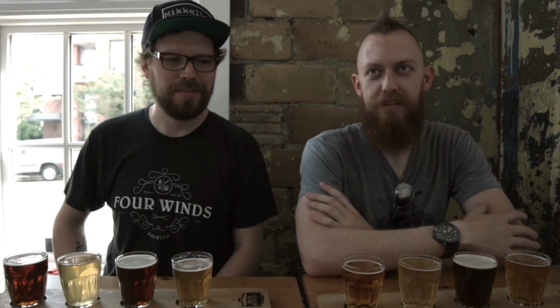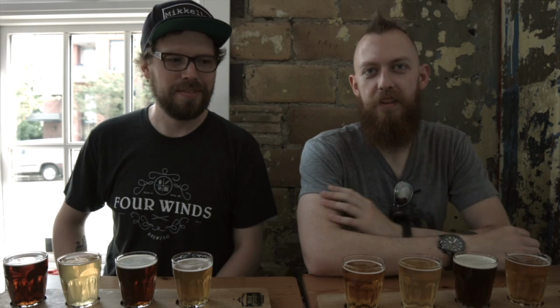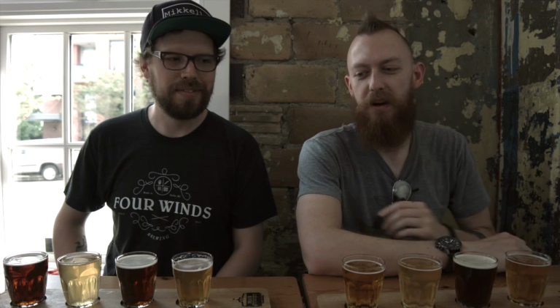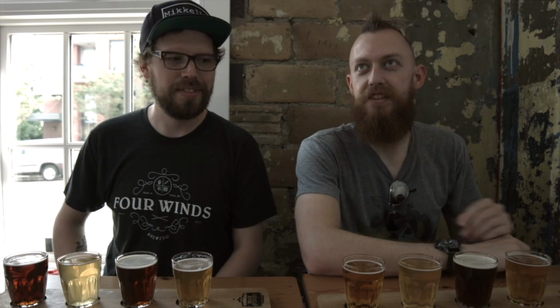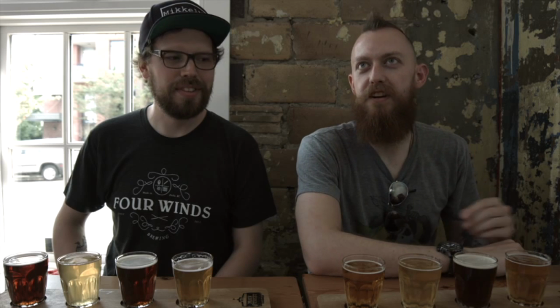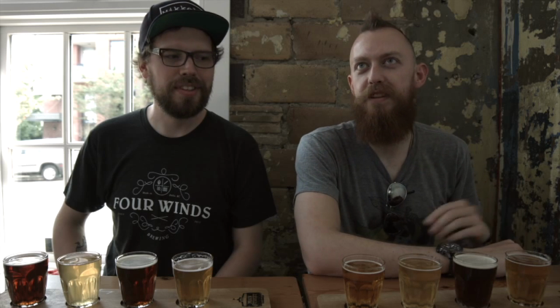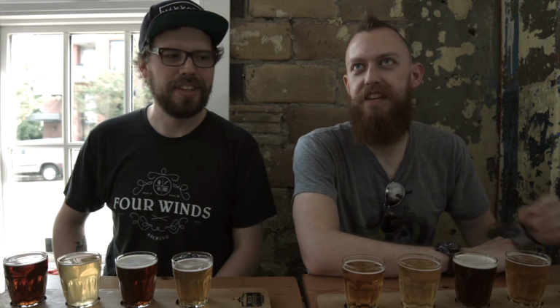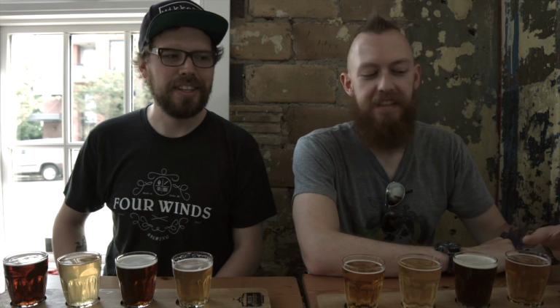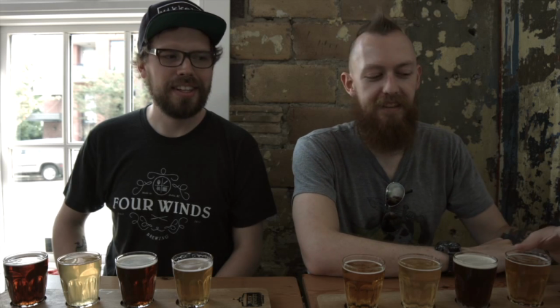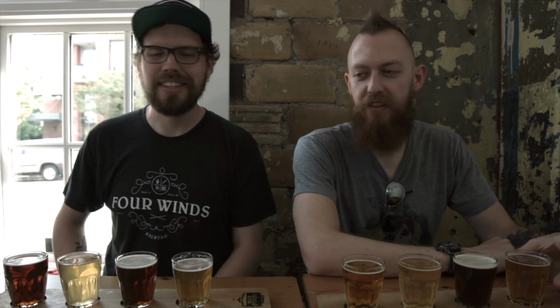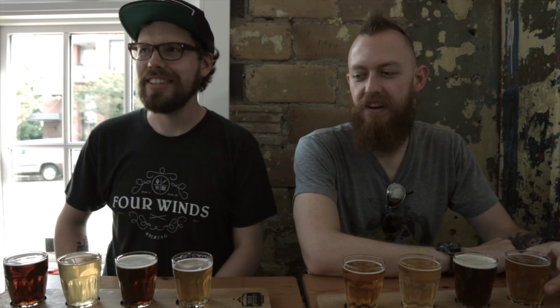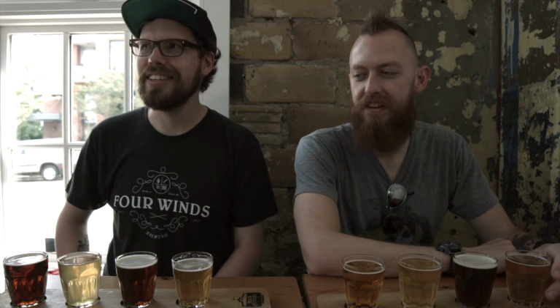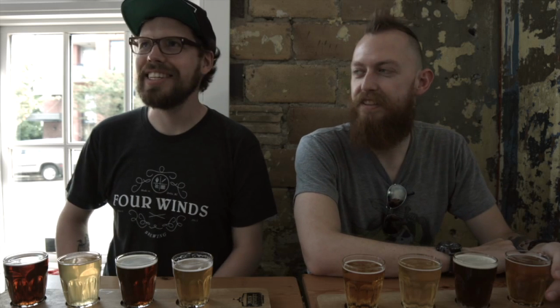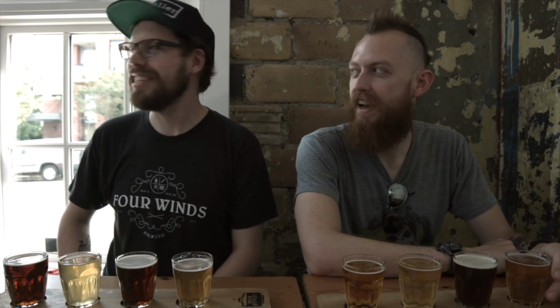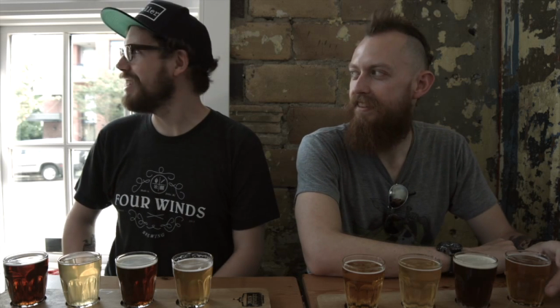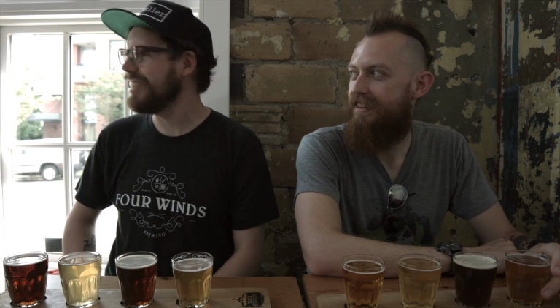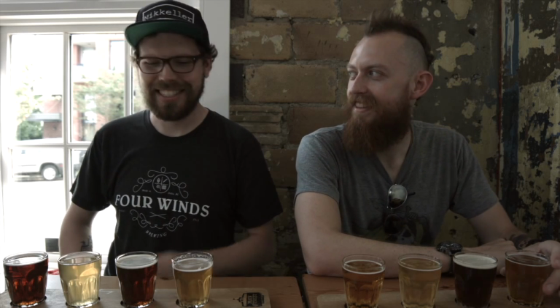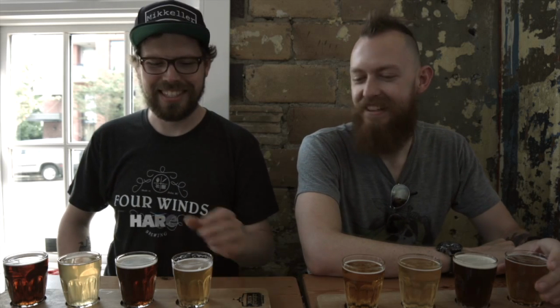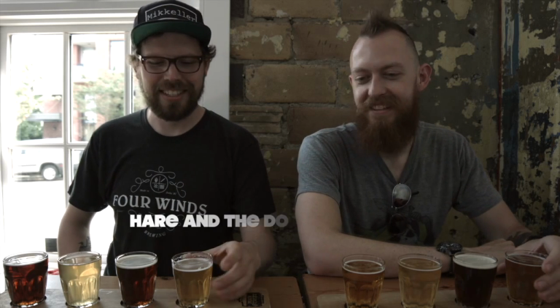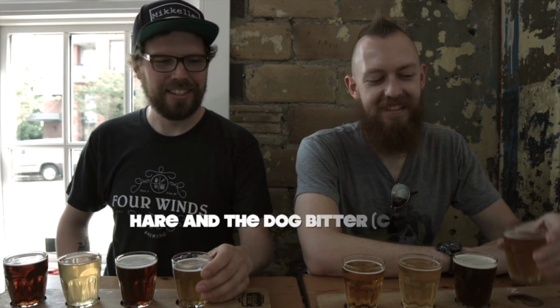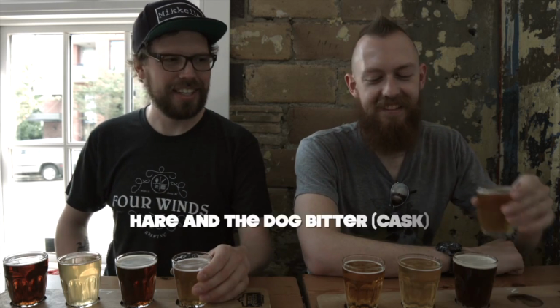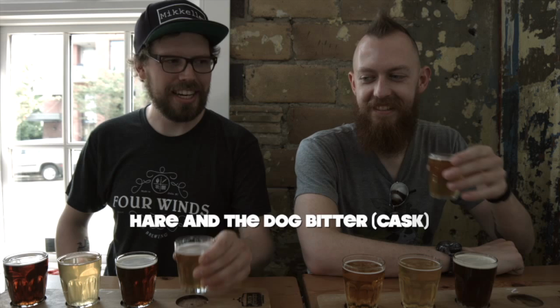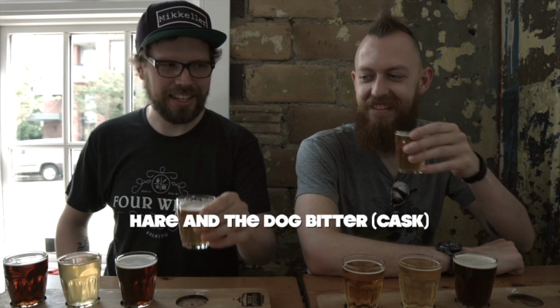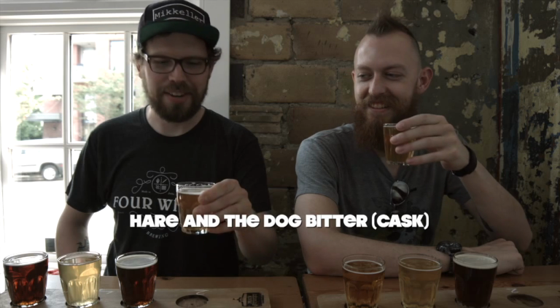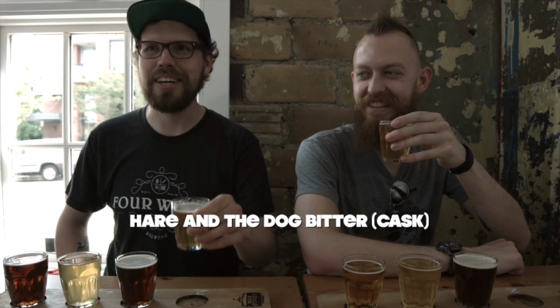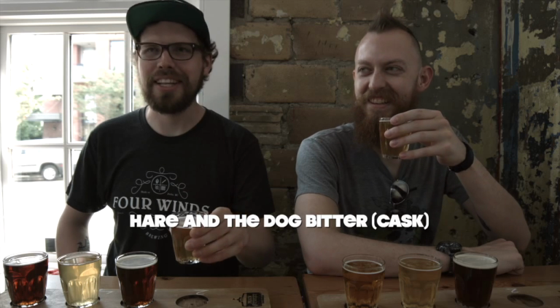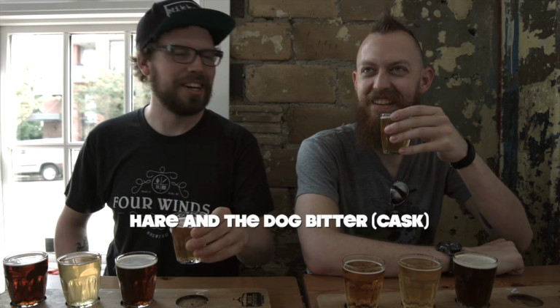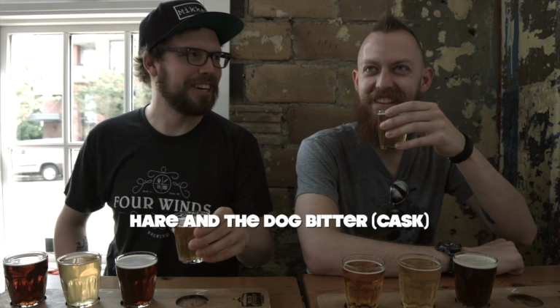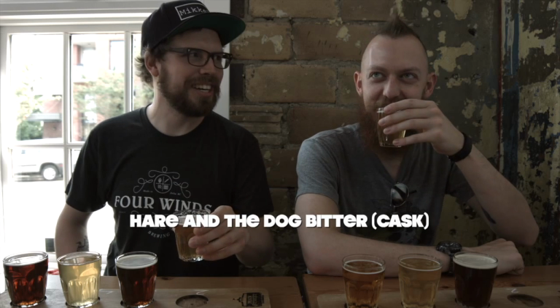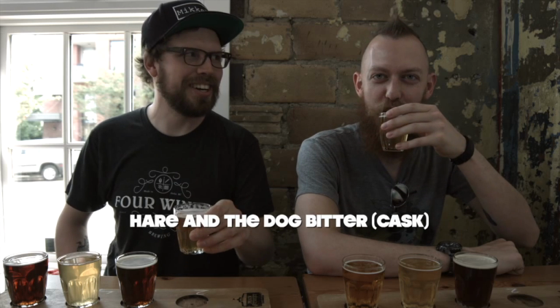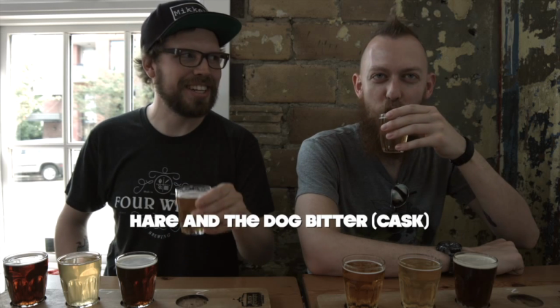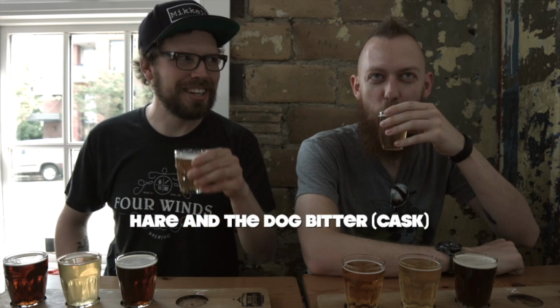I think we're going to start off with the Hair and the Dog cask.